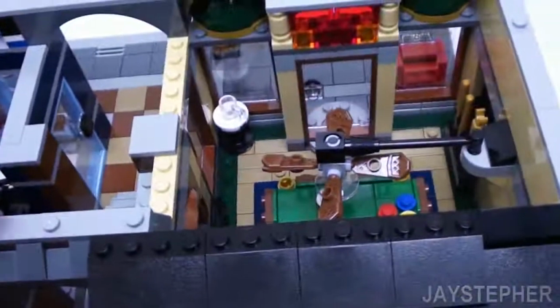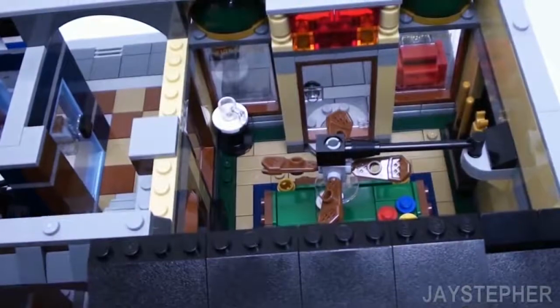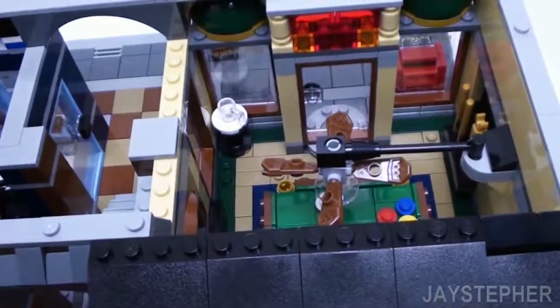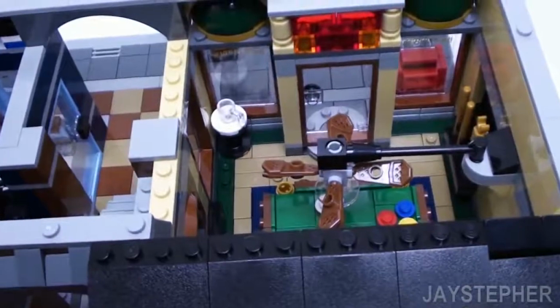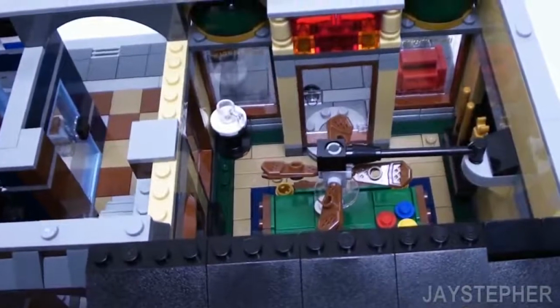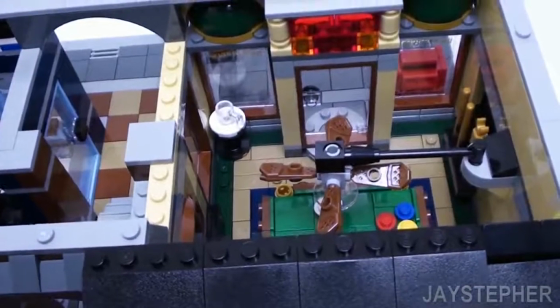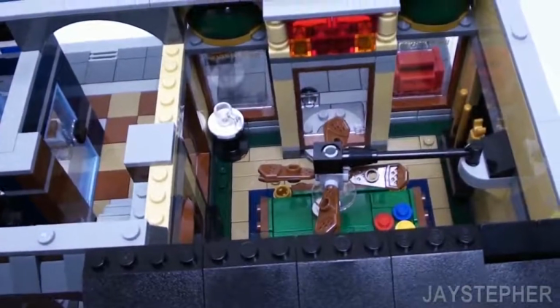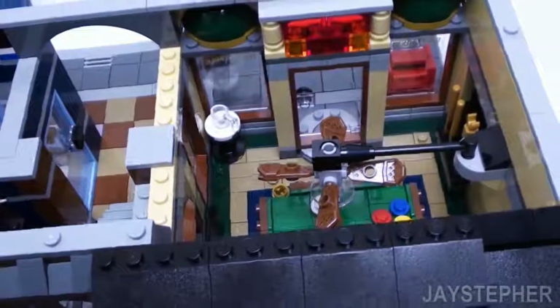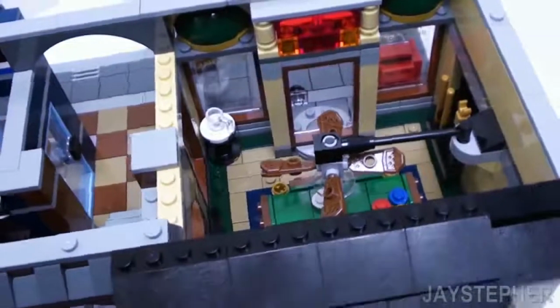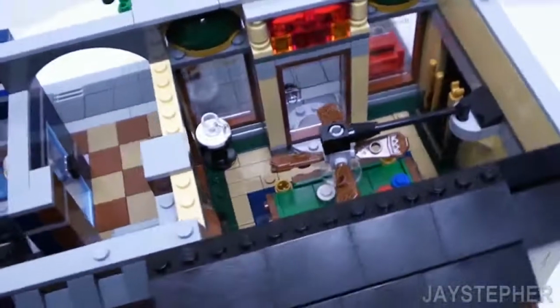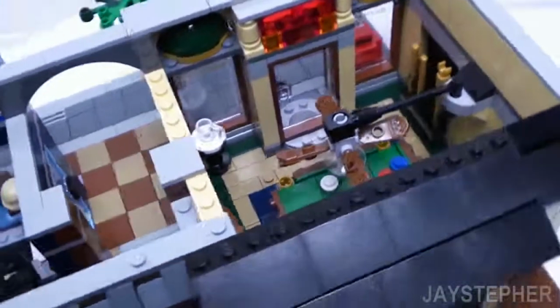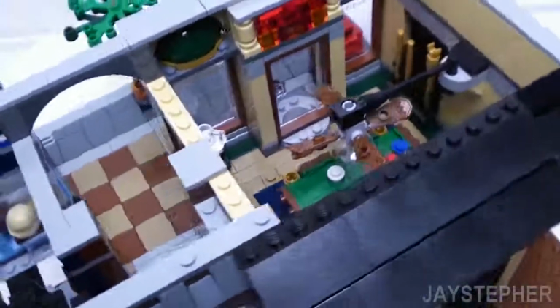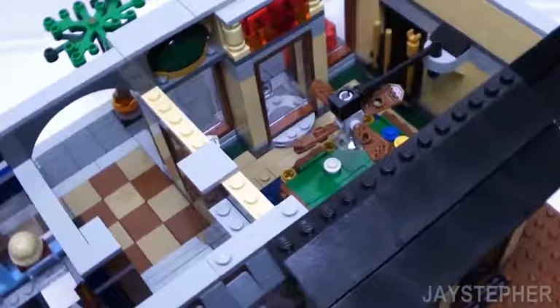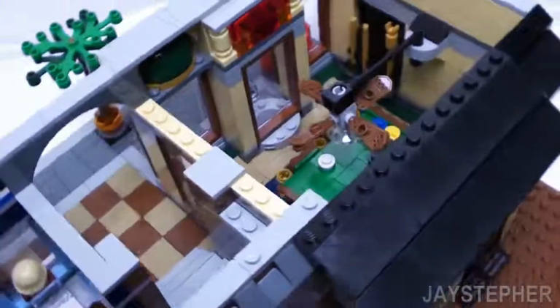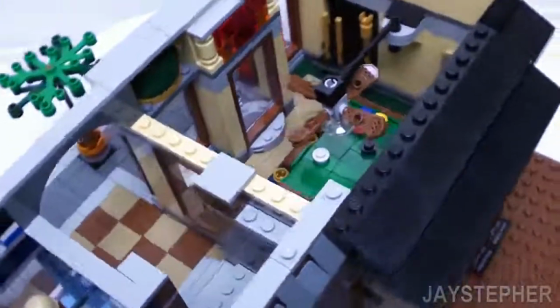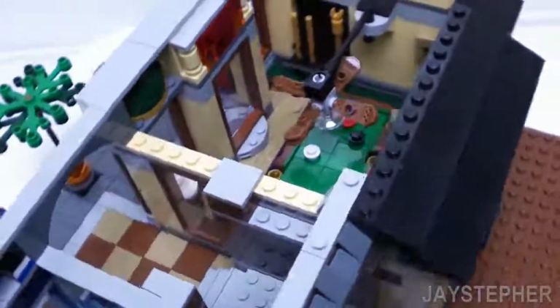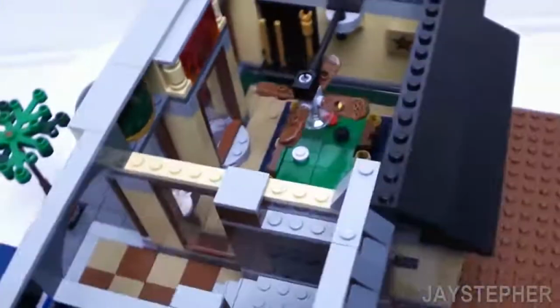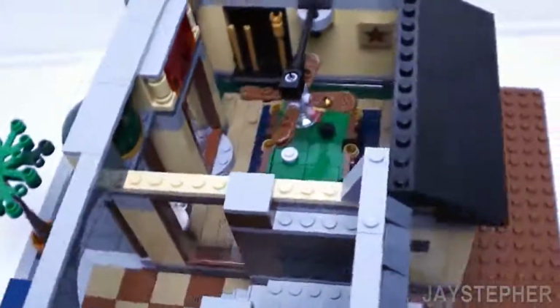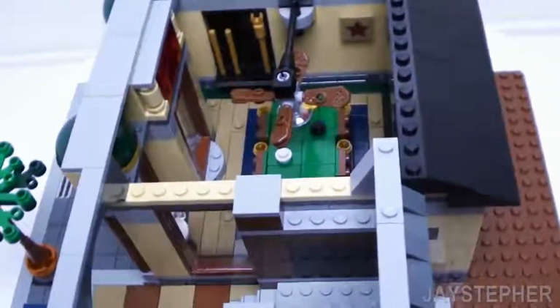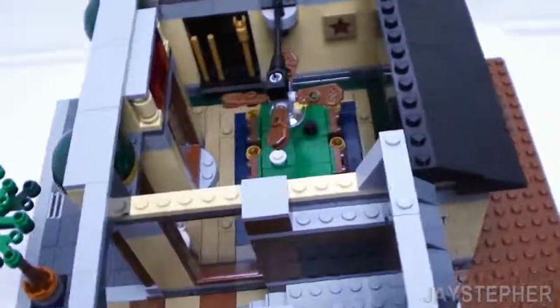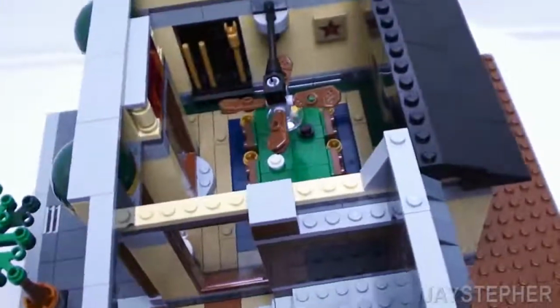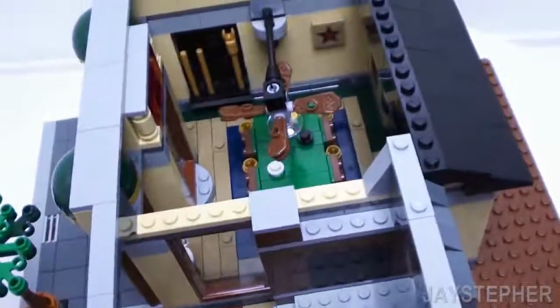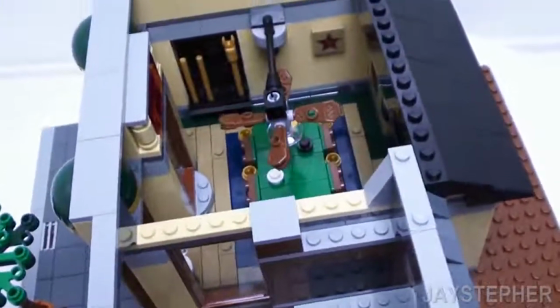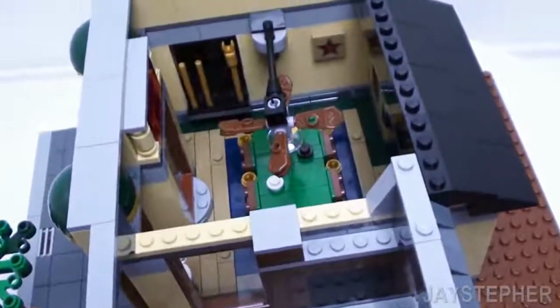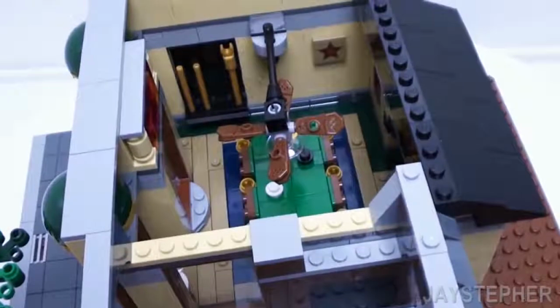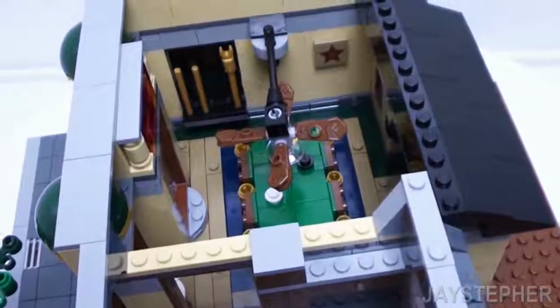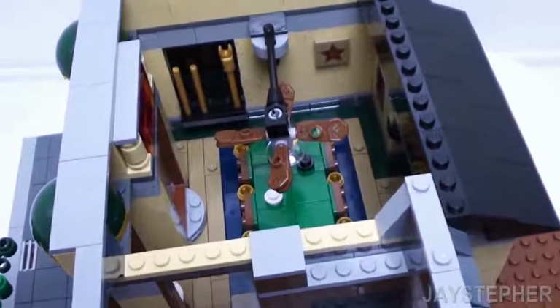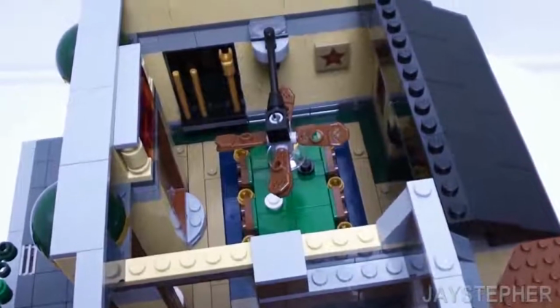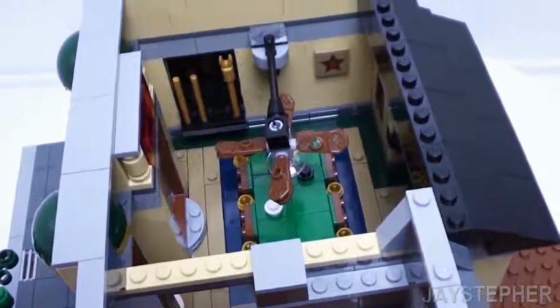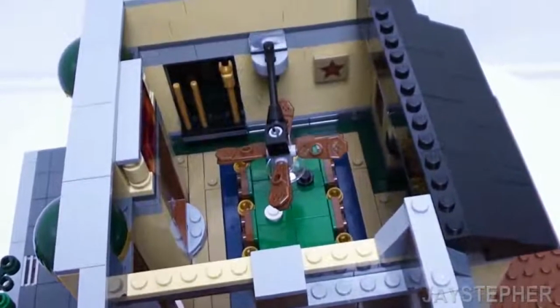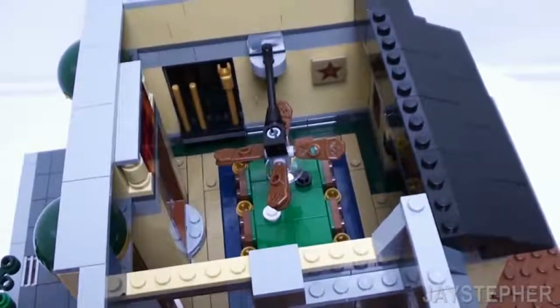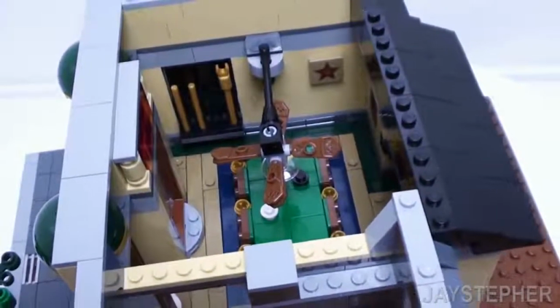Nice large windows. Got a spot for the cue sticks.